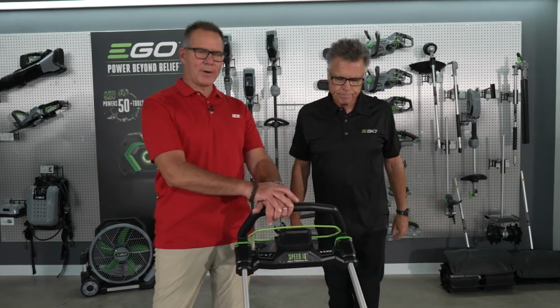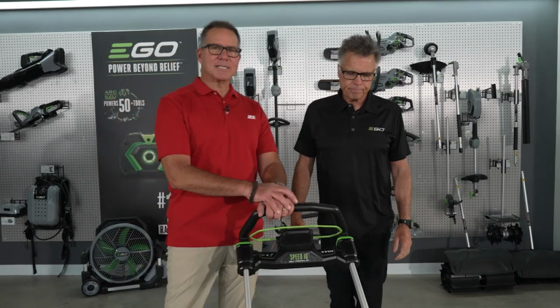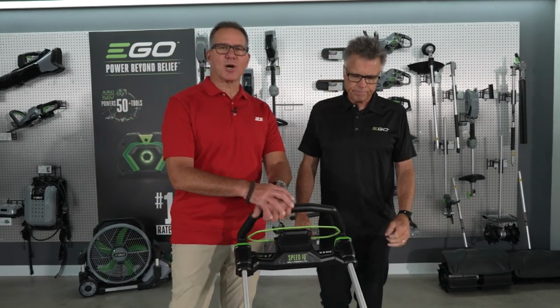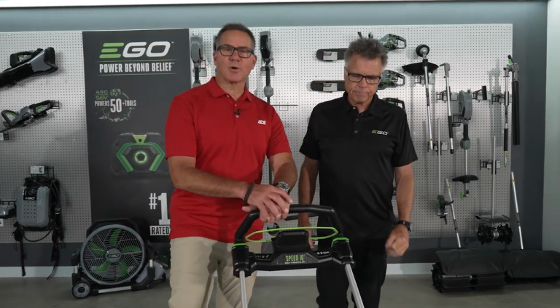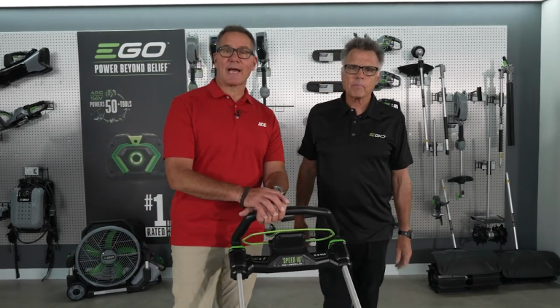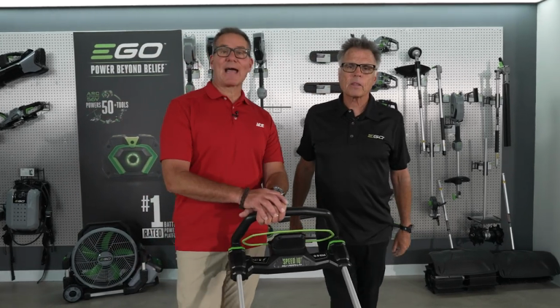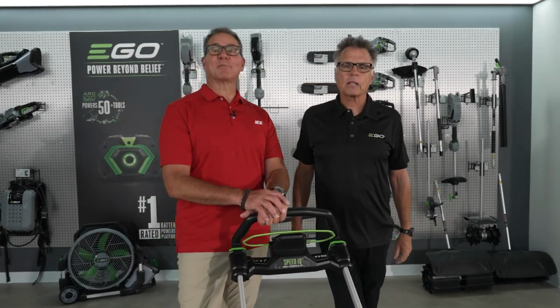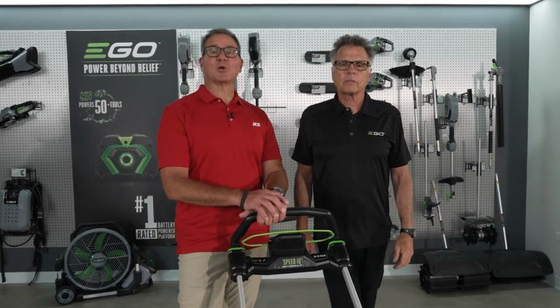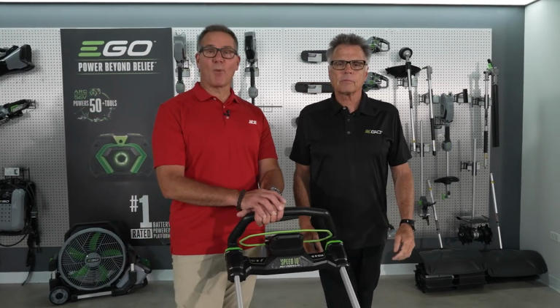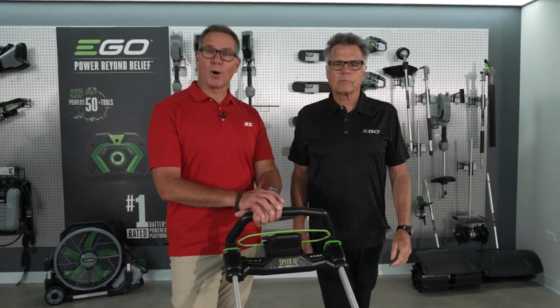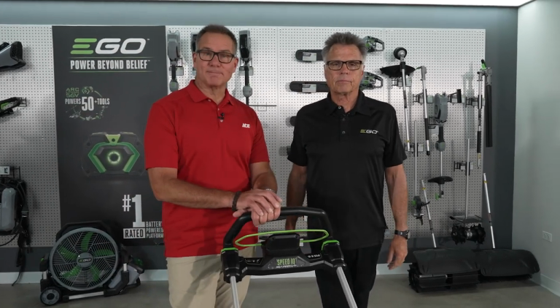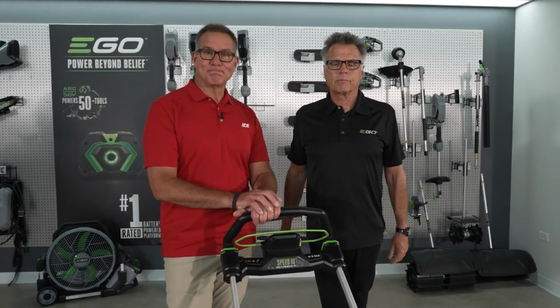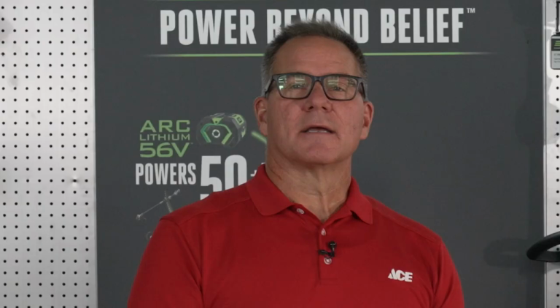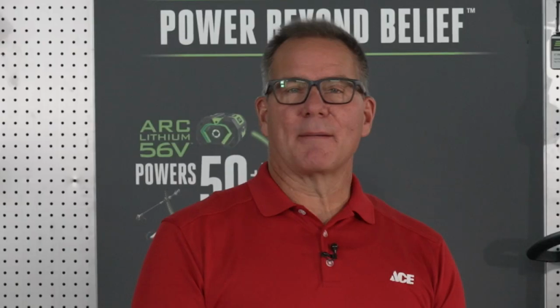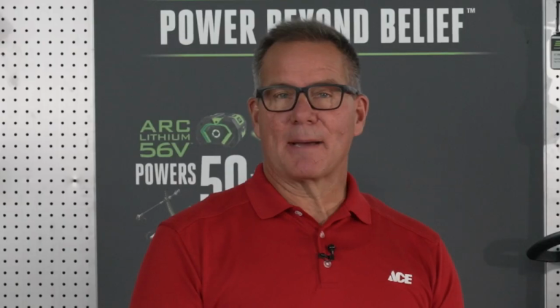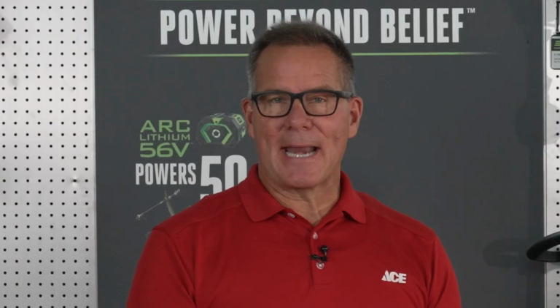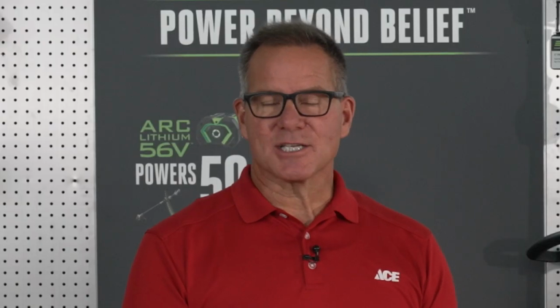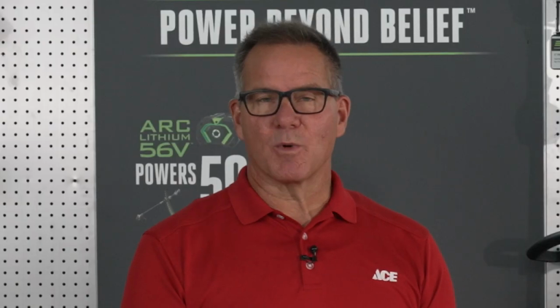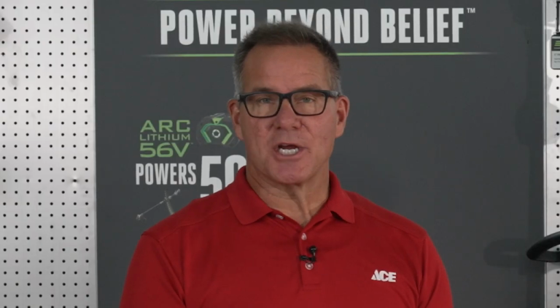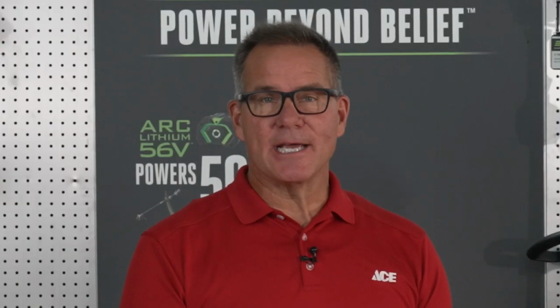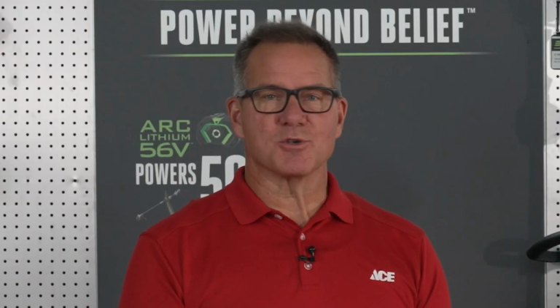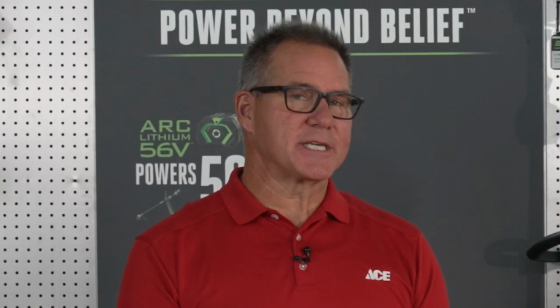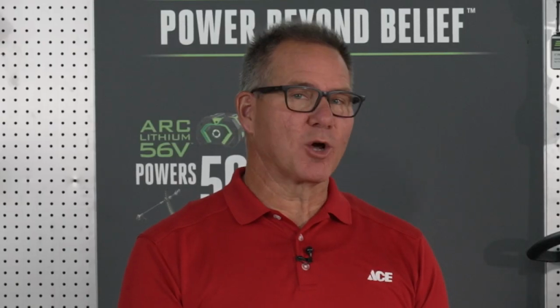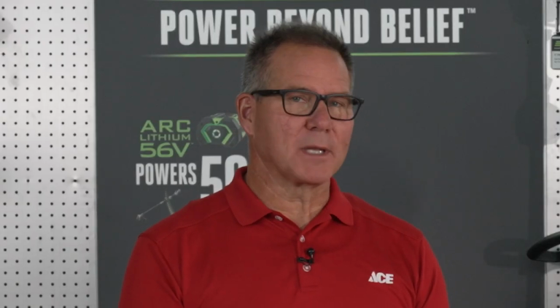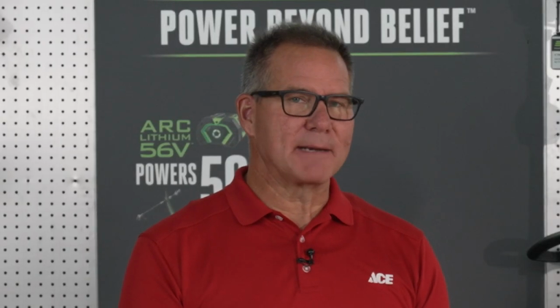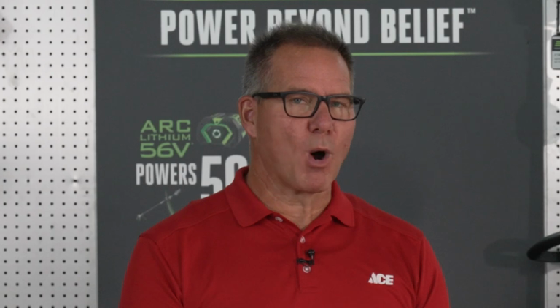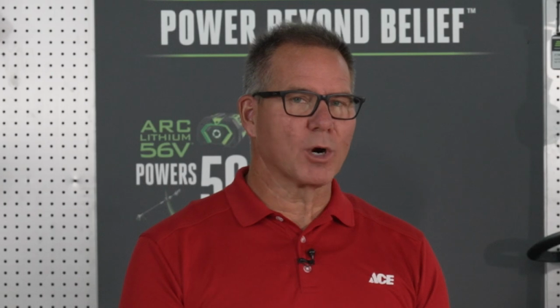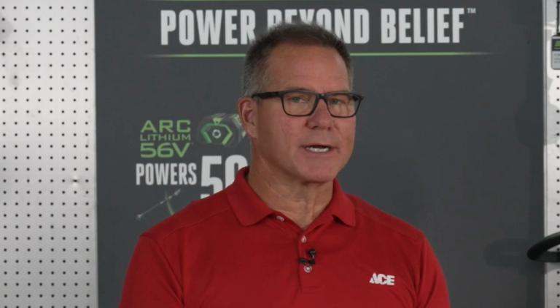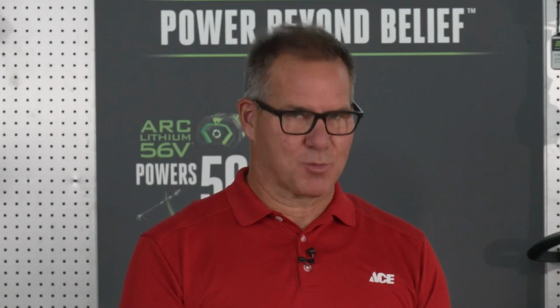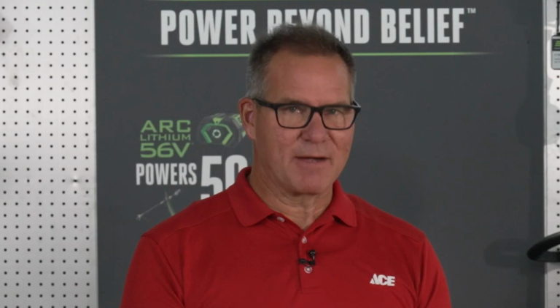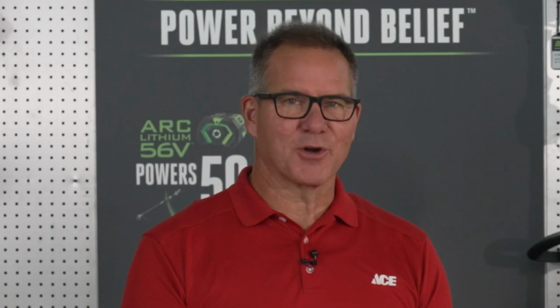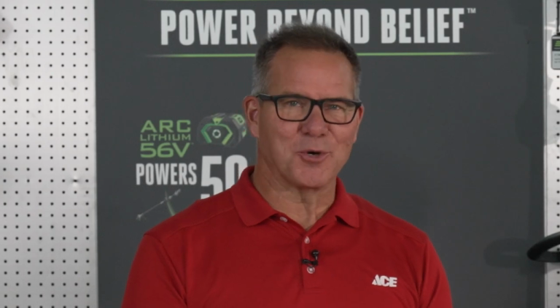Great information. Go to AceHardware.com to learn more. Coming up next, which Ego single blade mower is right for you?